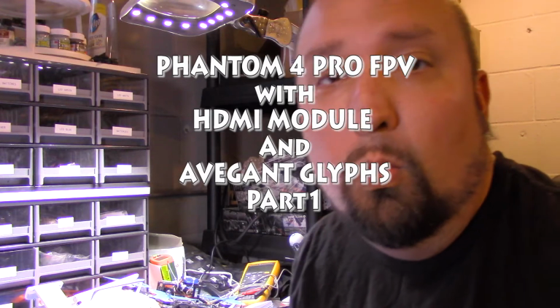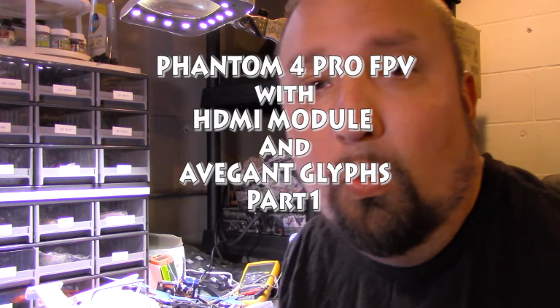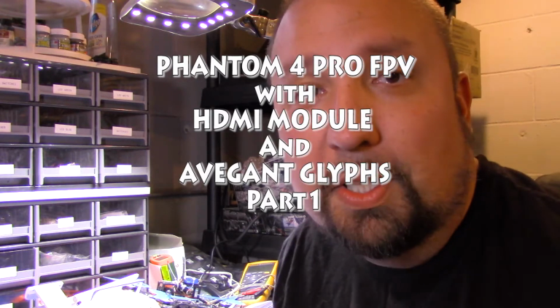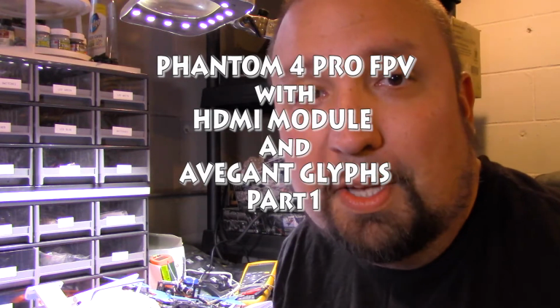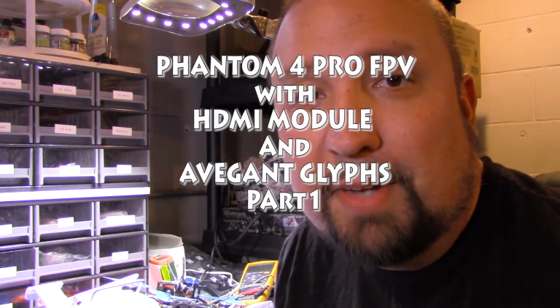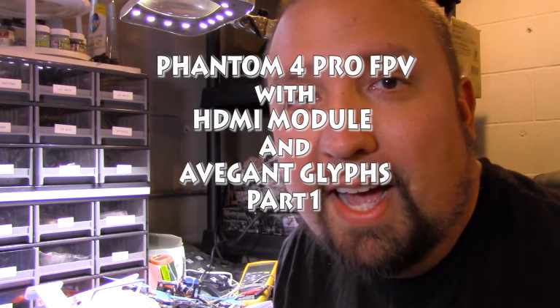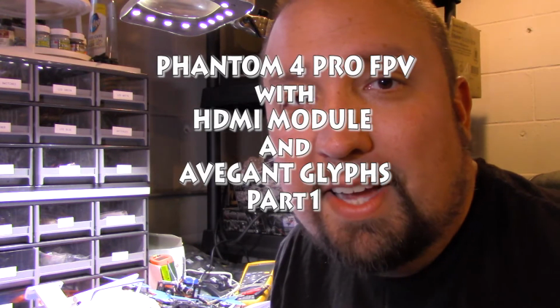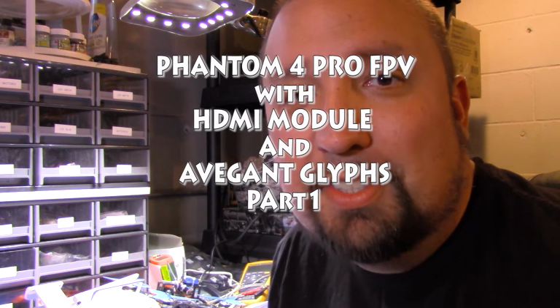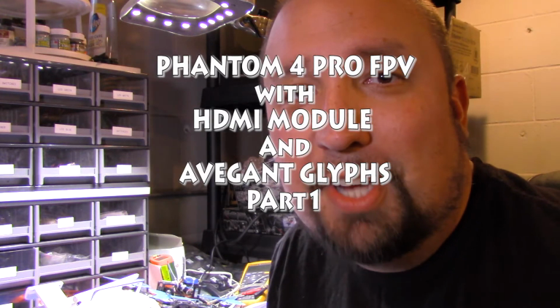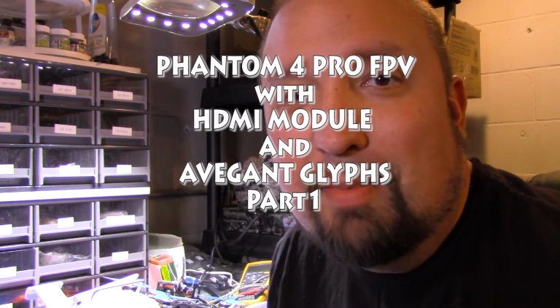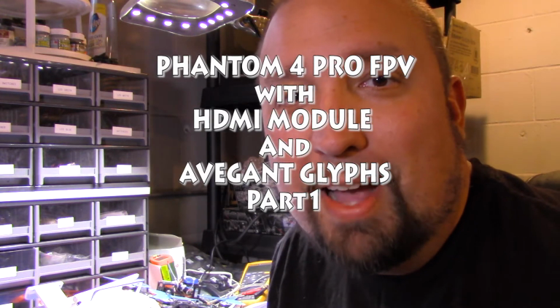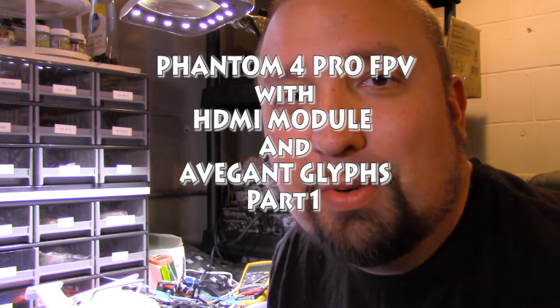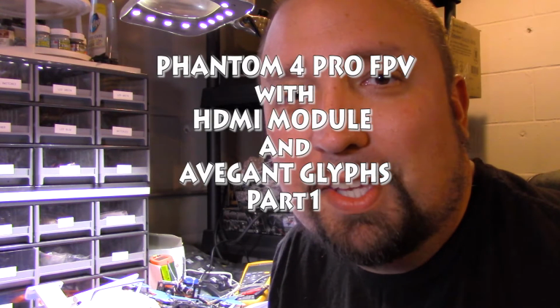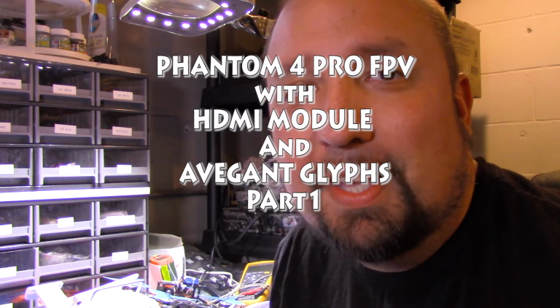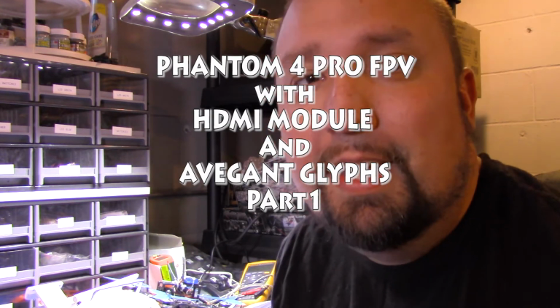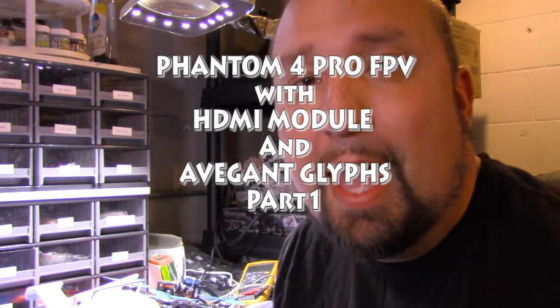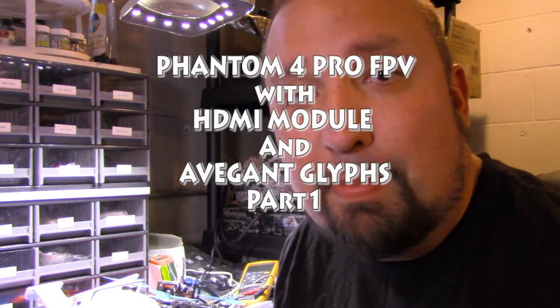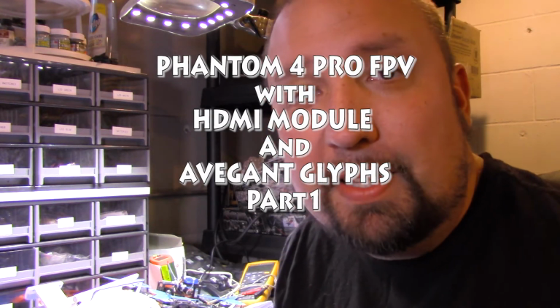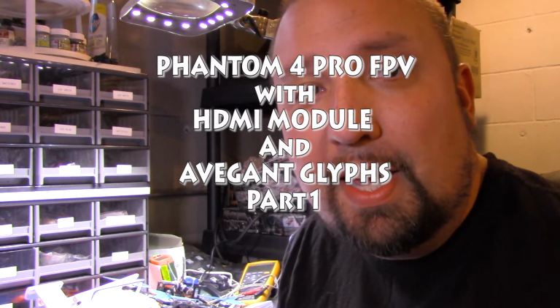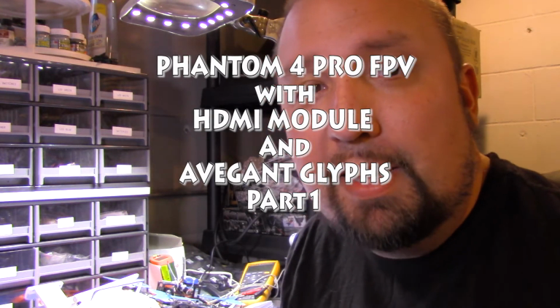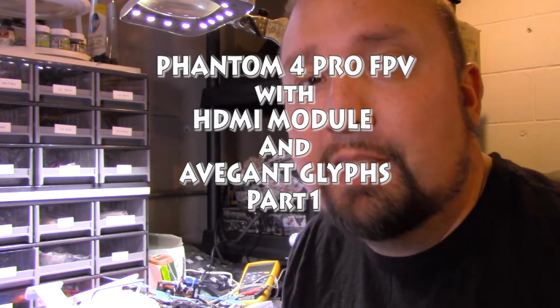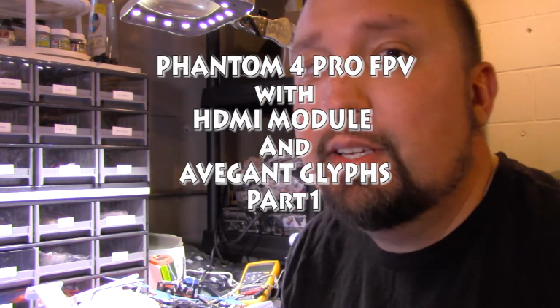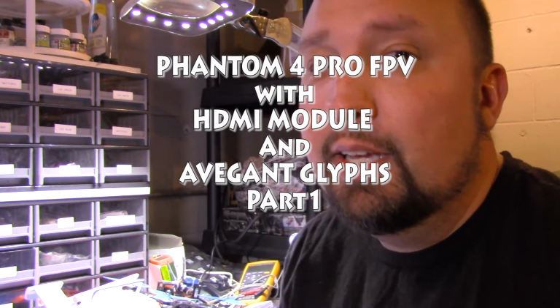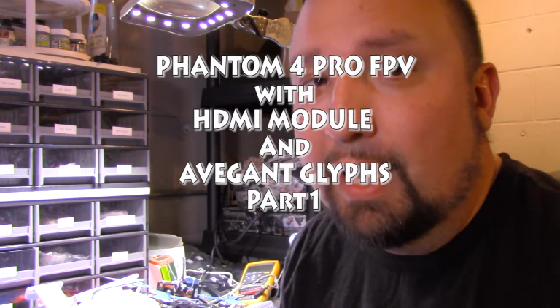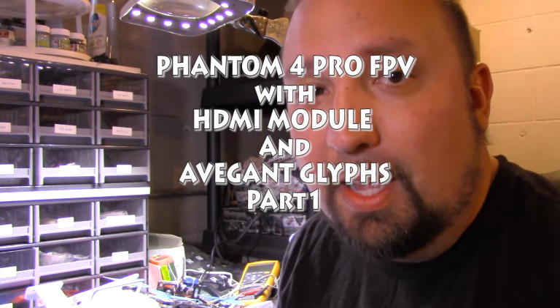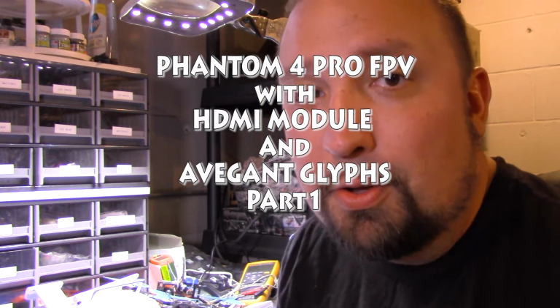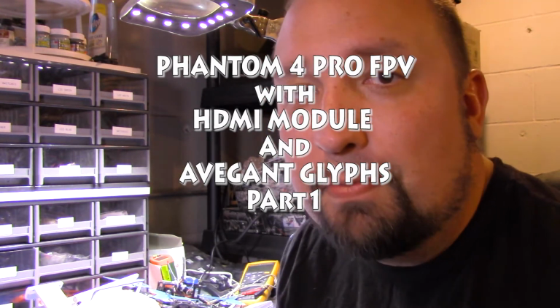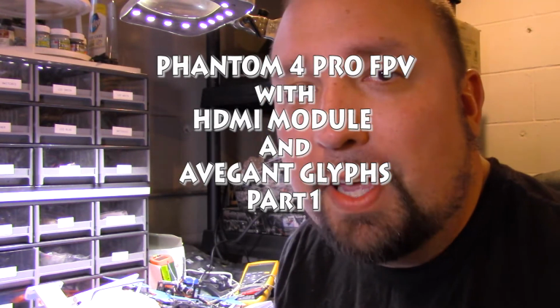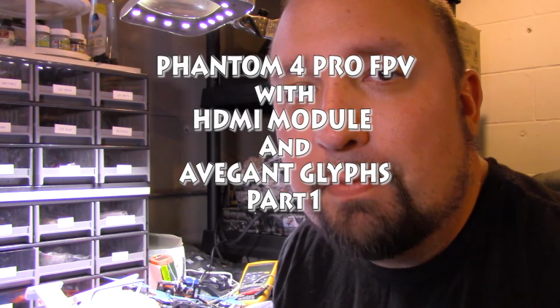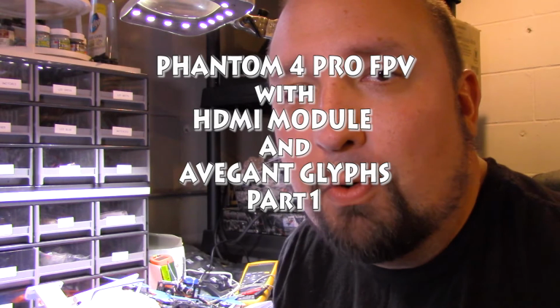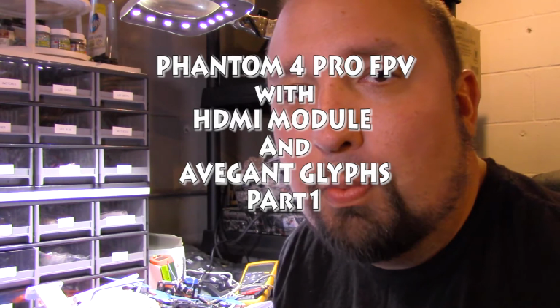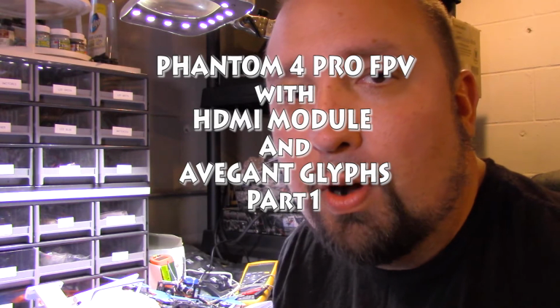What's up guys? Chad back with you. Happy days. Got a new Phantom 4 Pro.